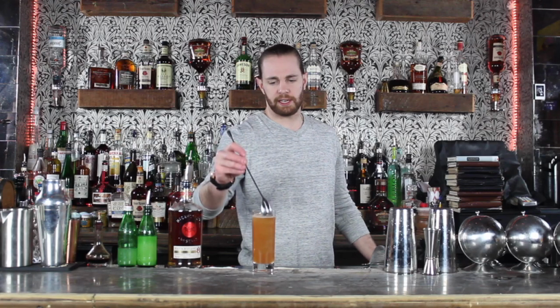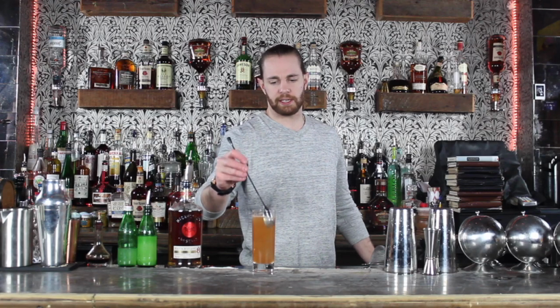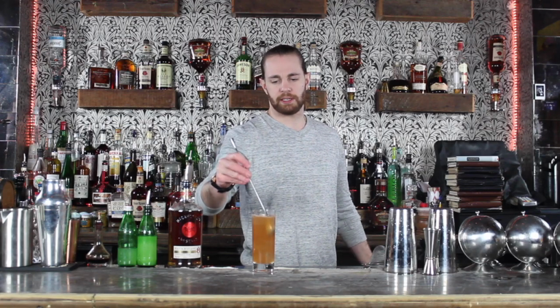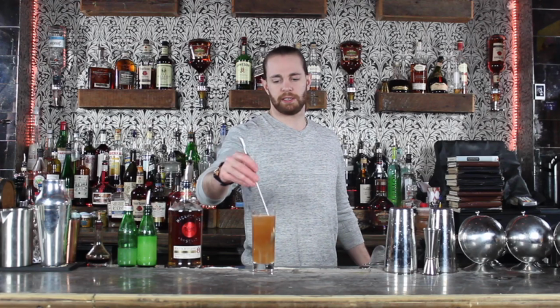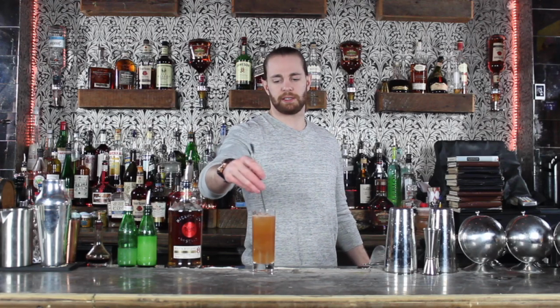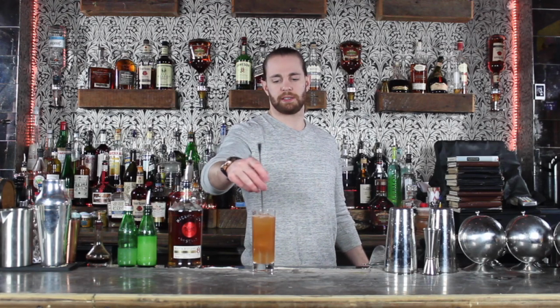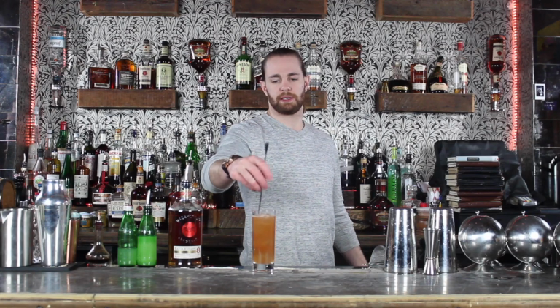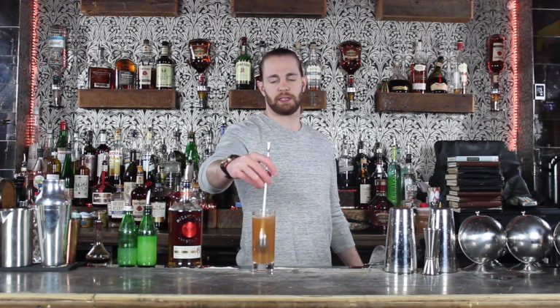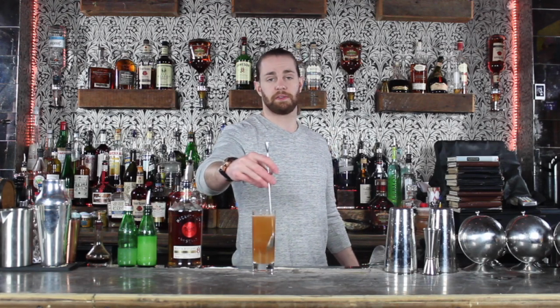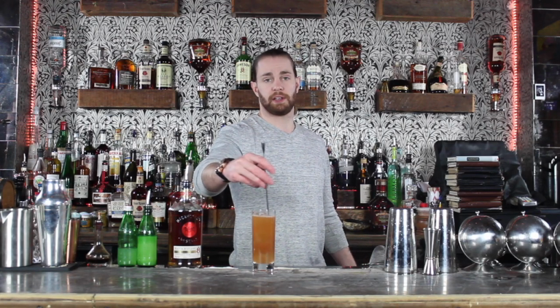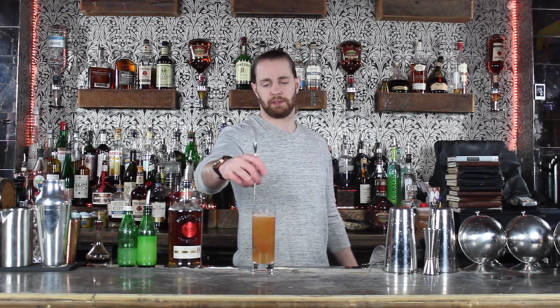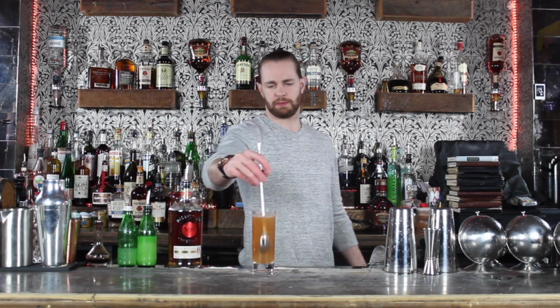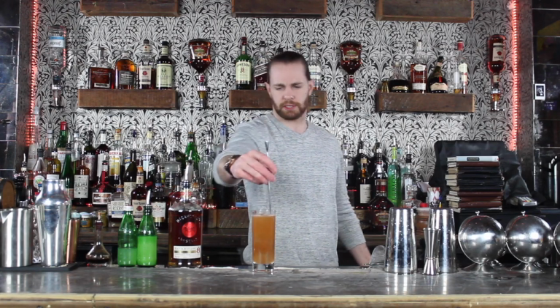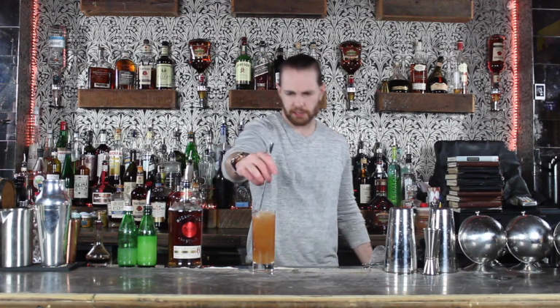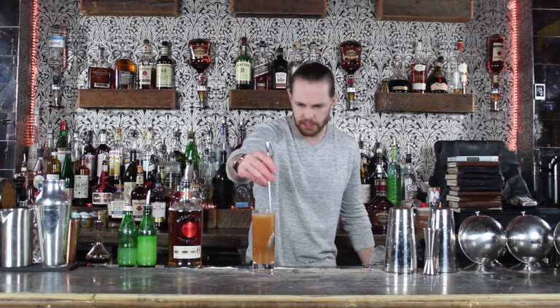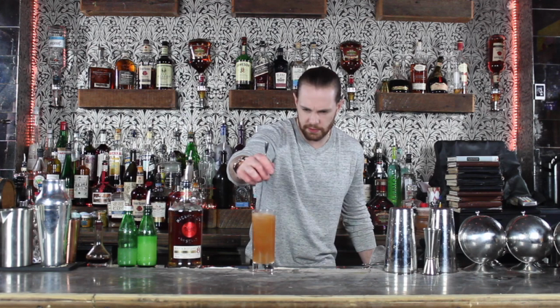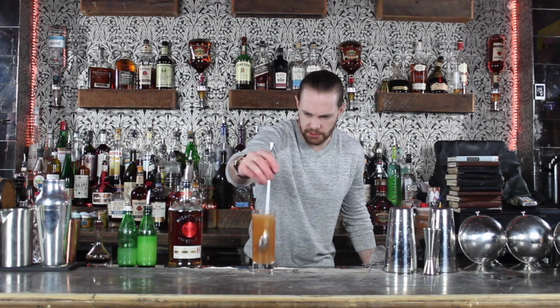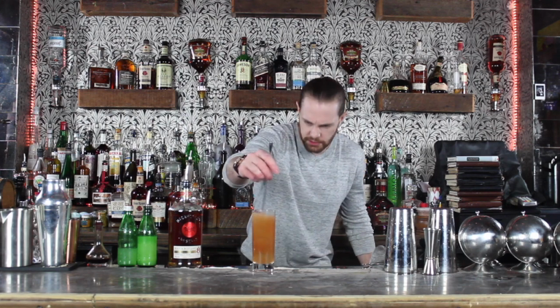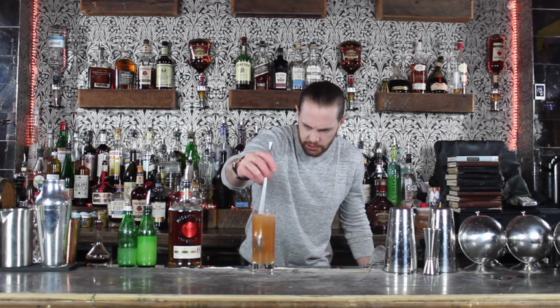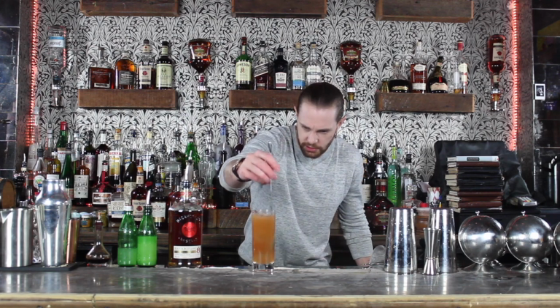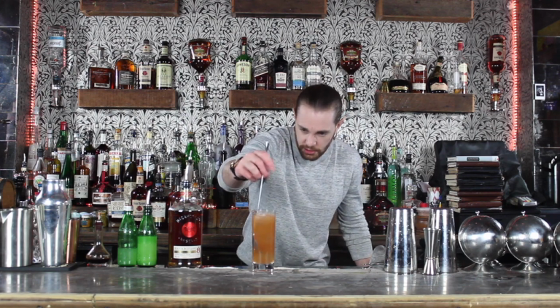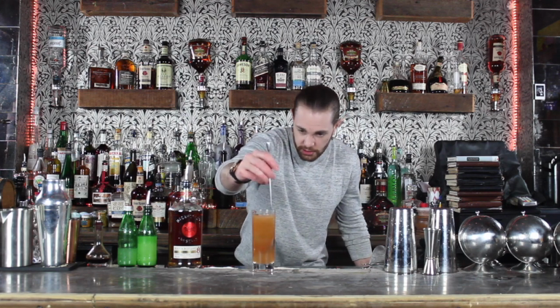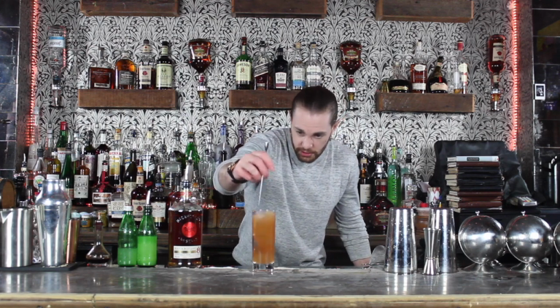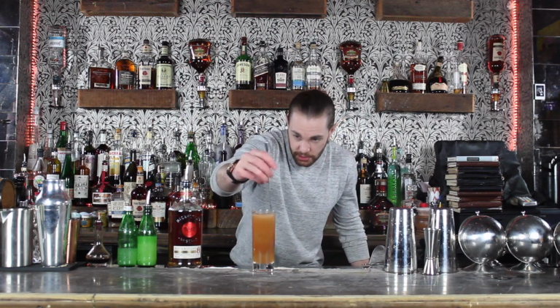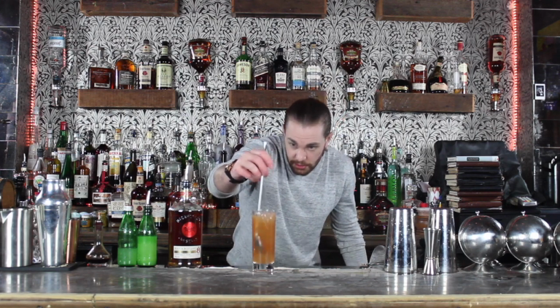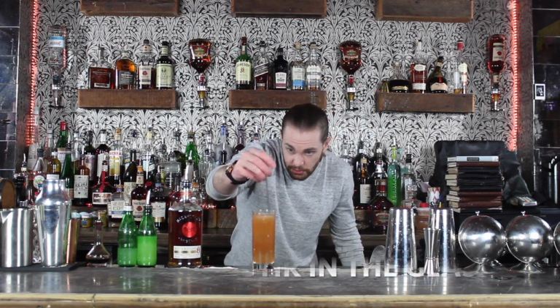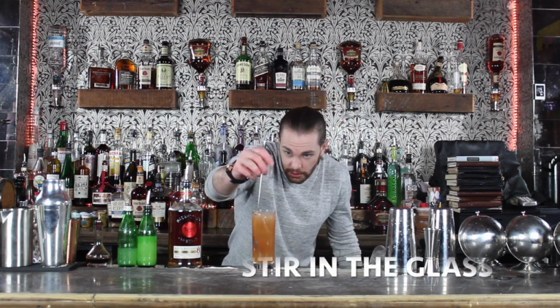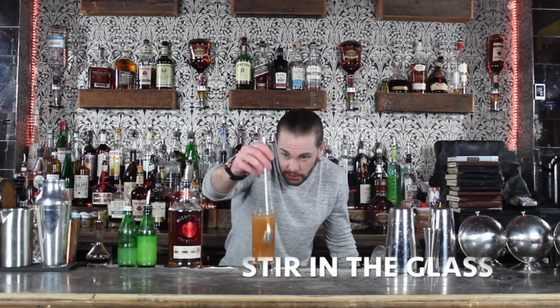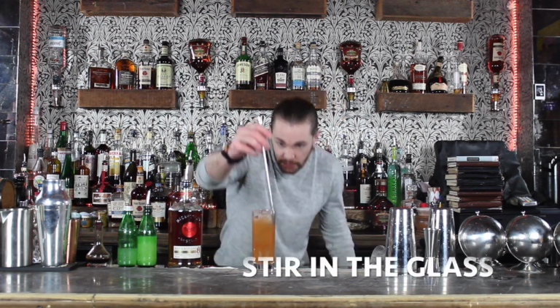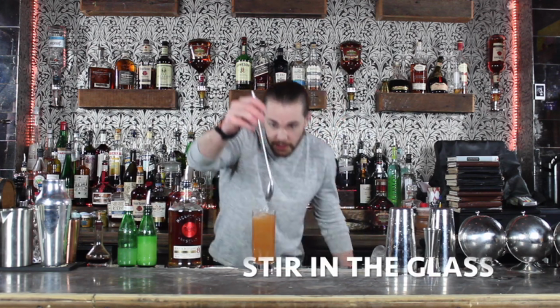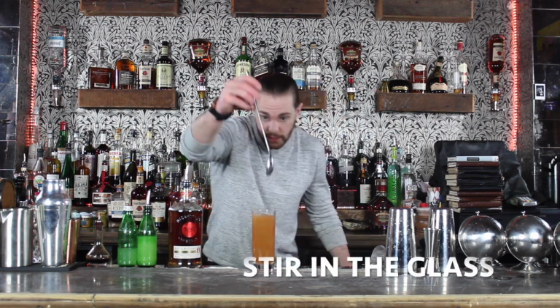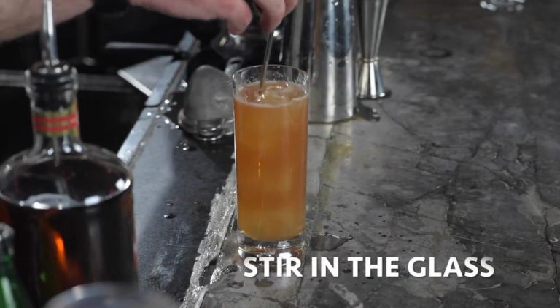To finalize all these nice flavors I'm just gonna go ahead and give it a stir and put it in the glass.